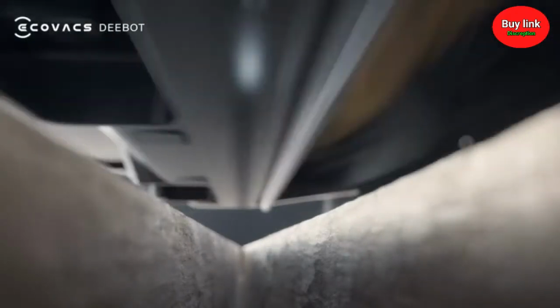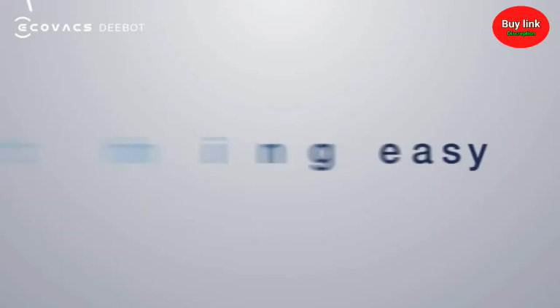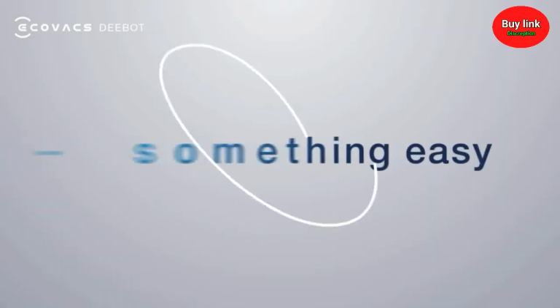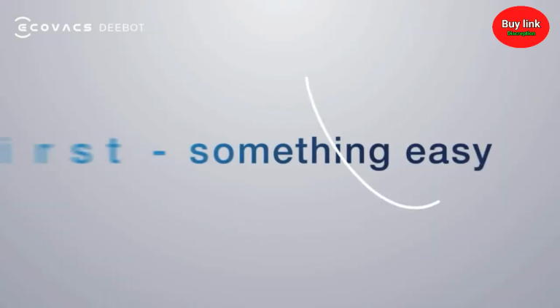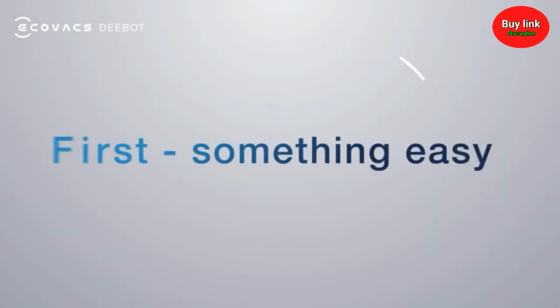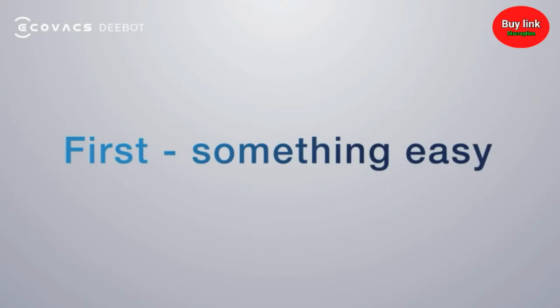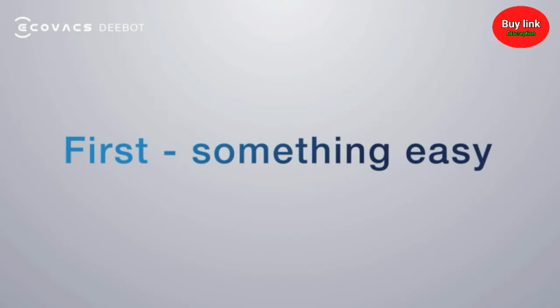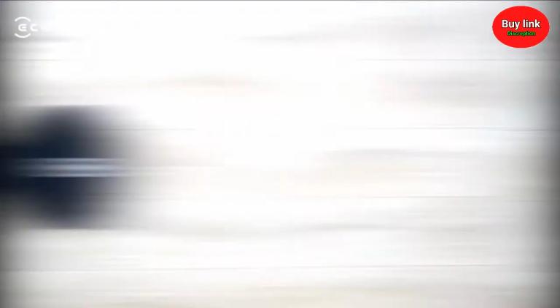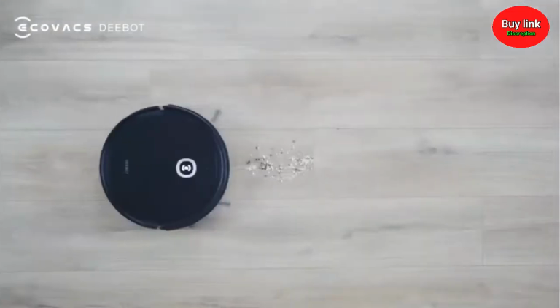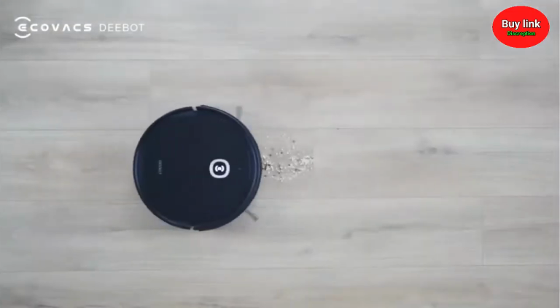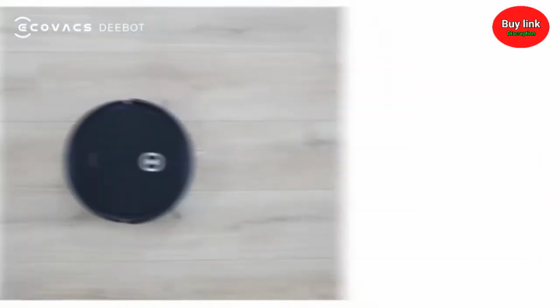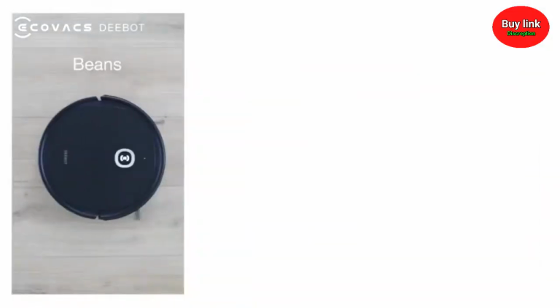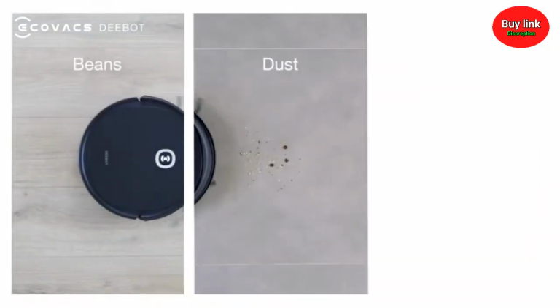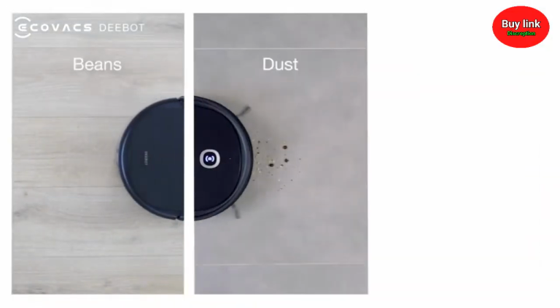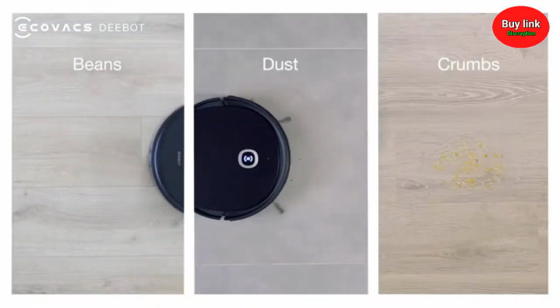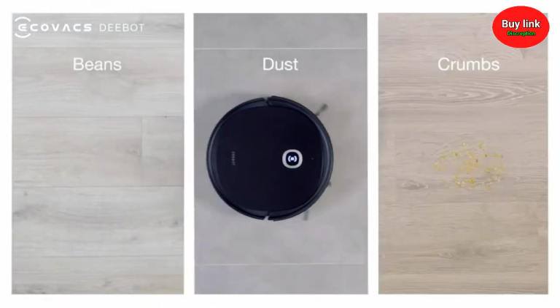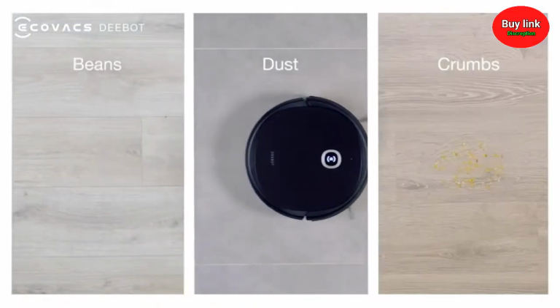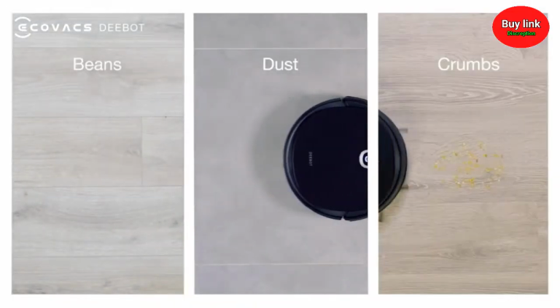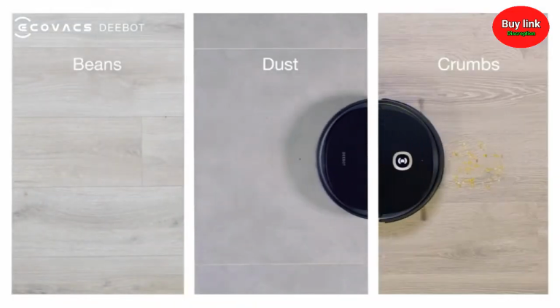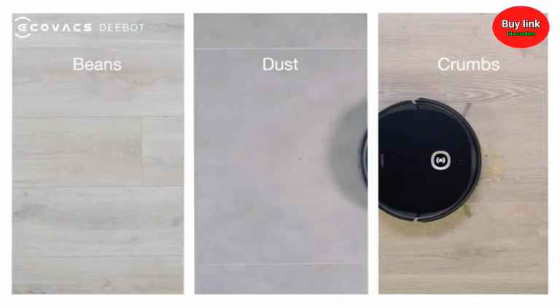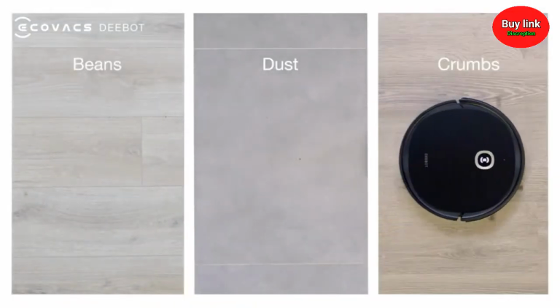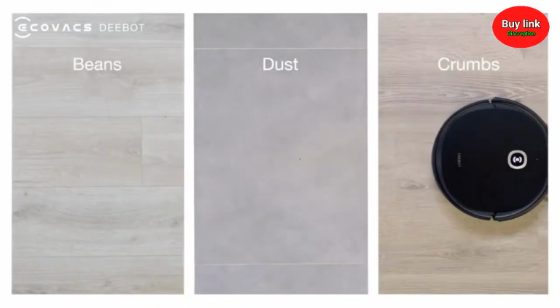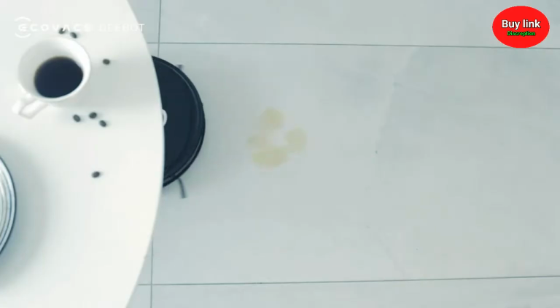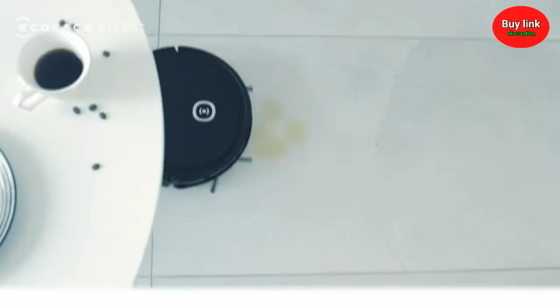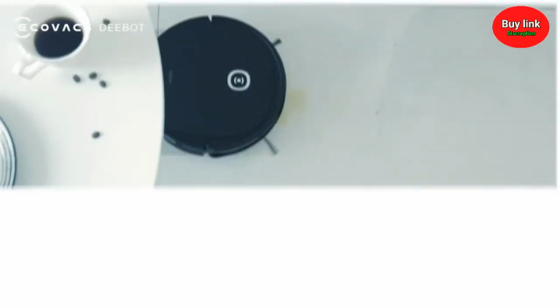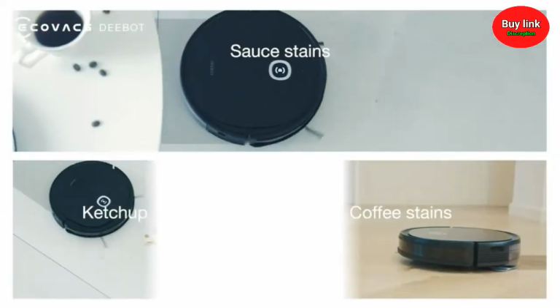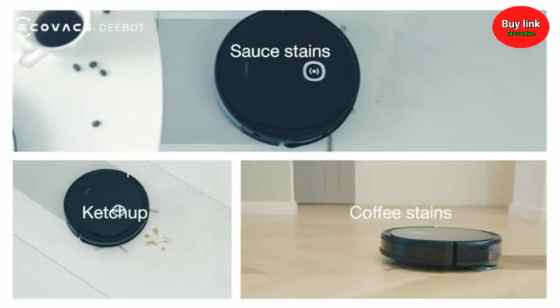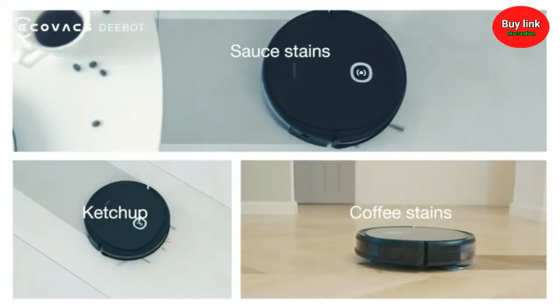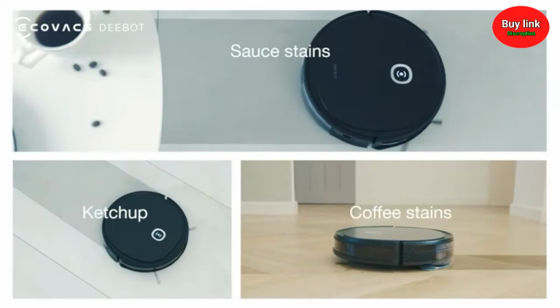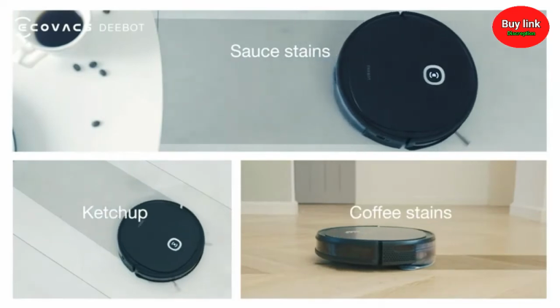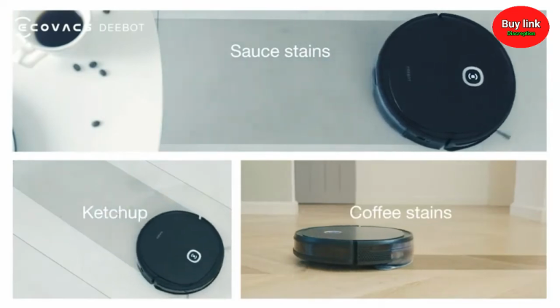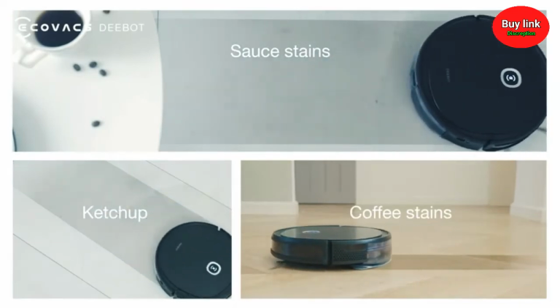First, something easy. Debris and dirt? Piece of cake. Dried stains? Mop it up.